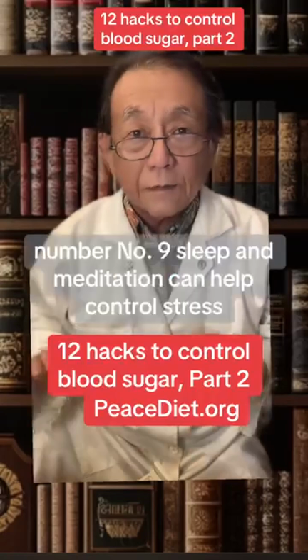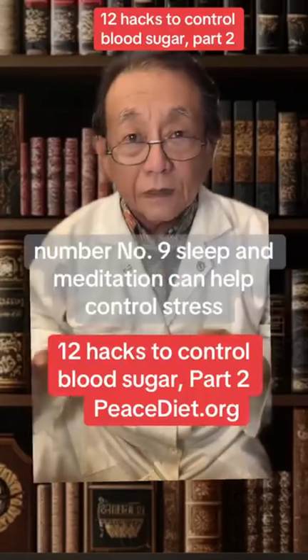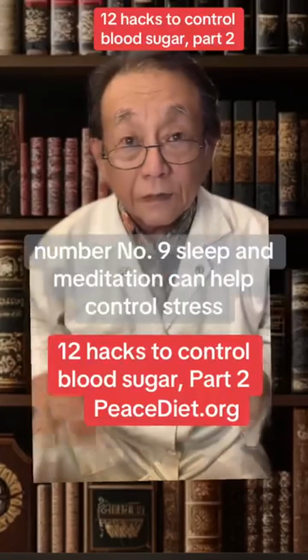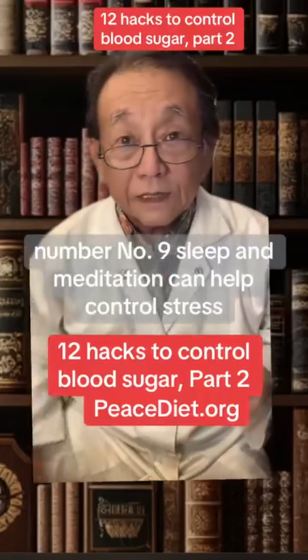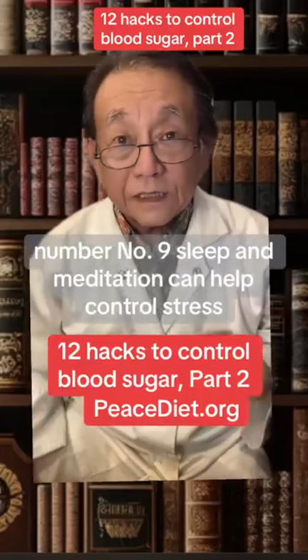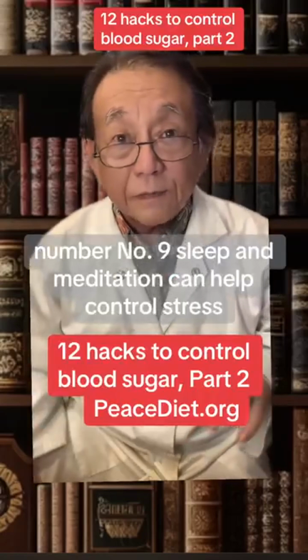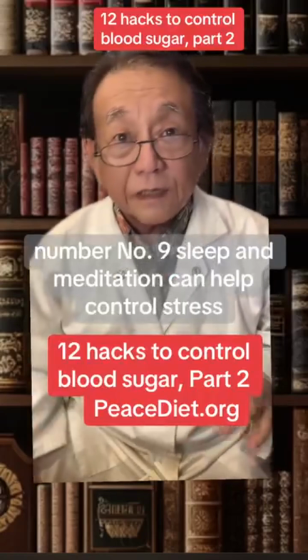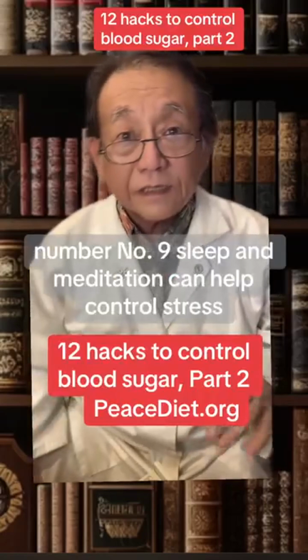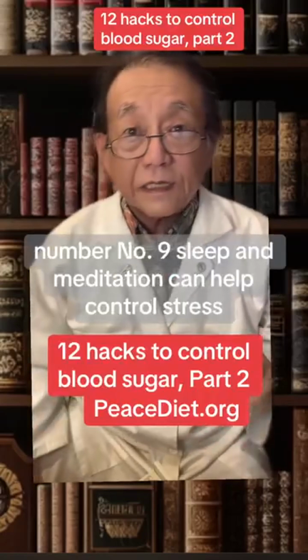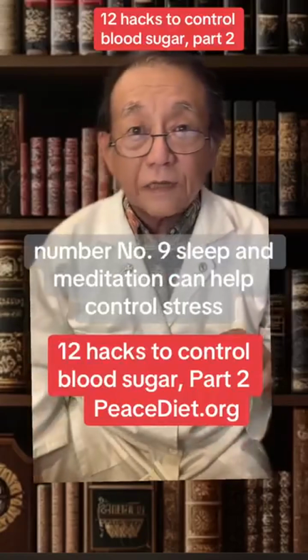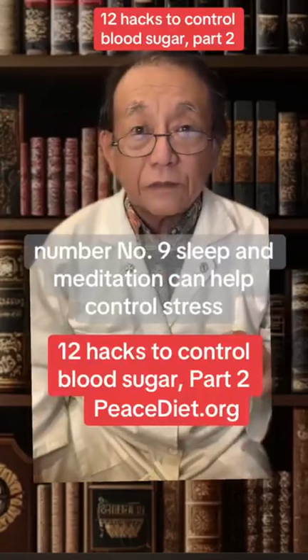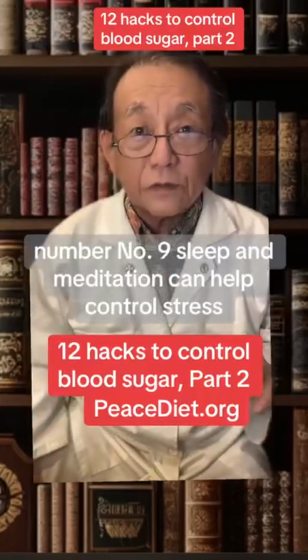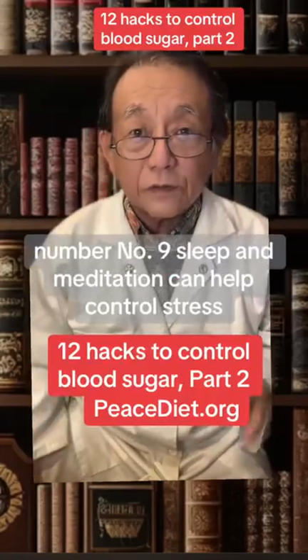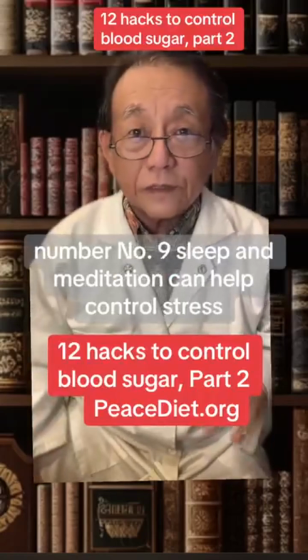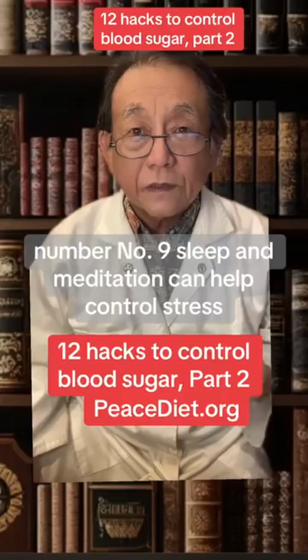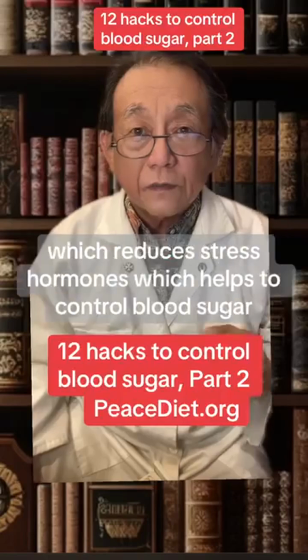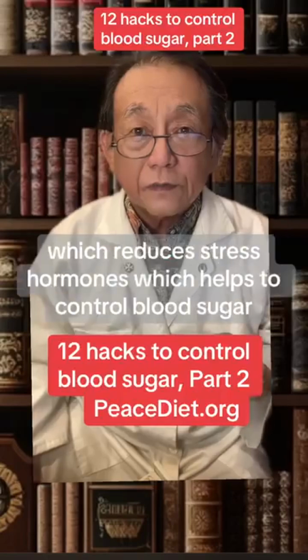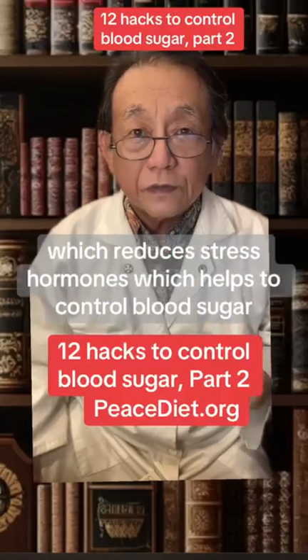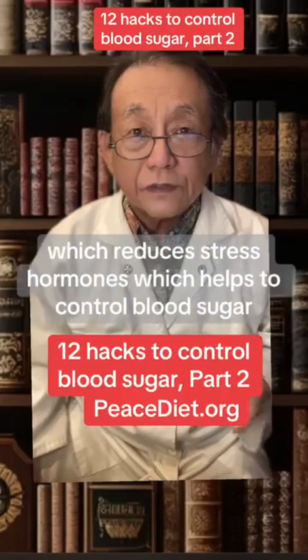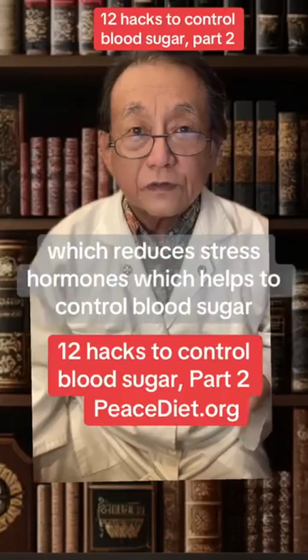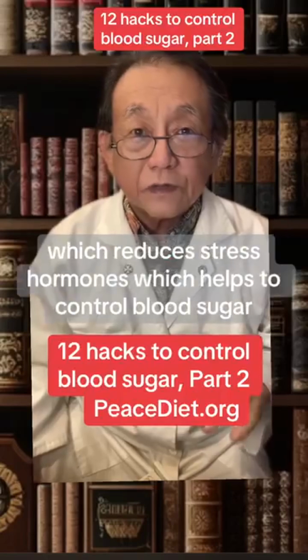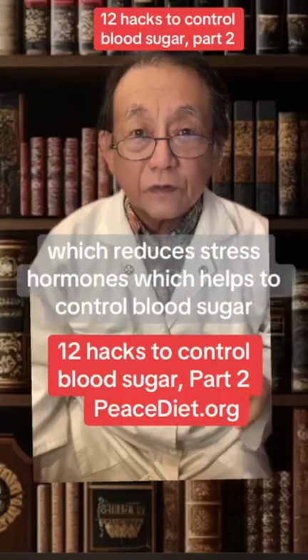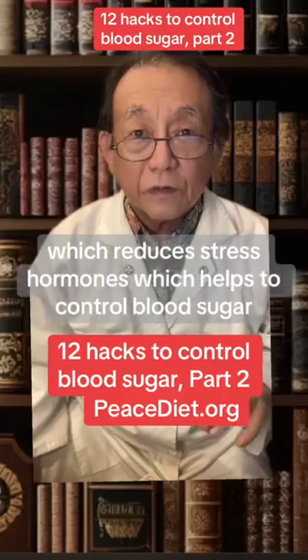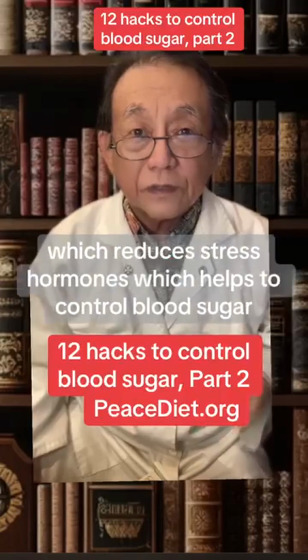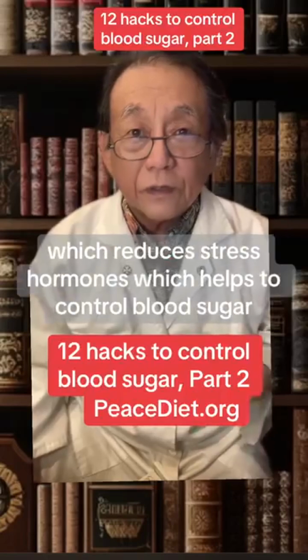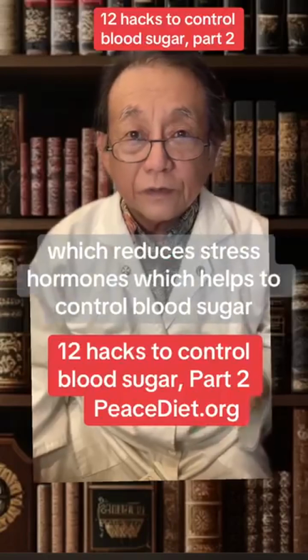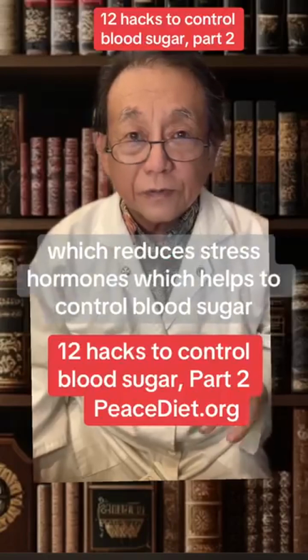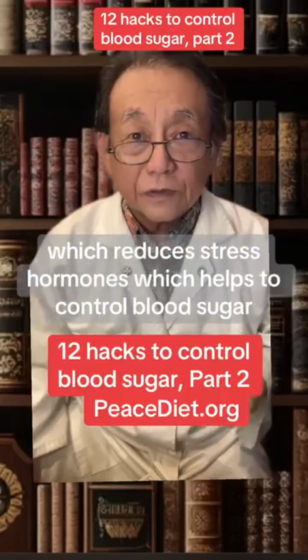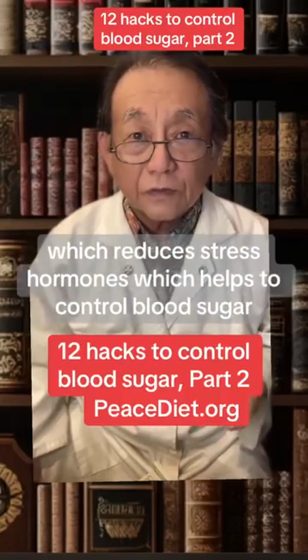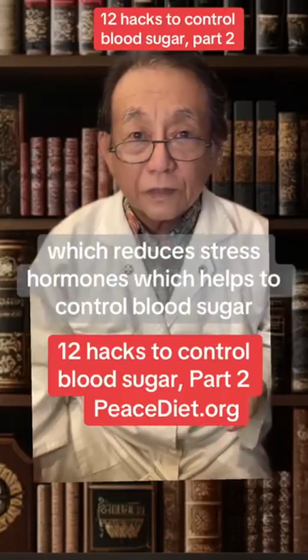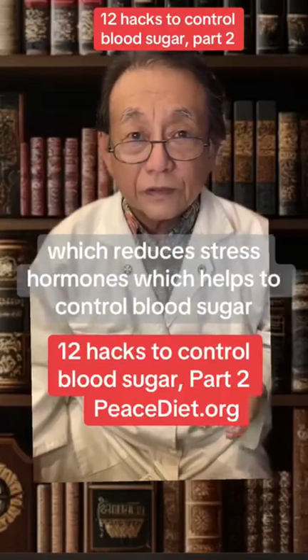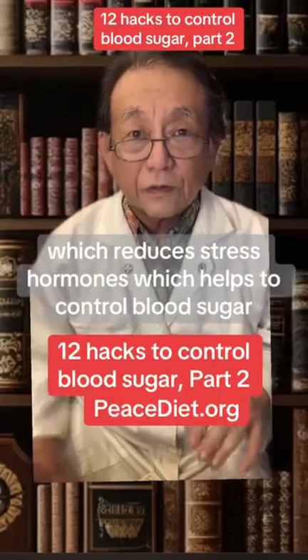Number 9: sleep and meditation can help control stress, which reduces stress hormones, which helps to control blood sugar.